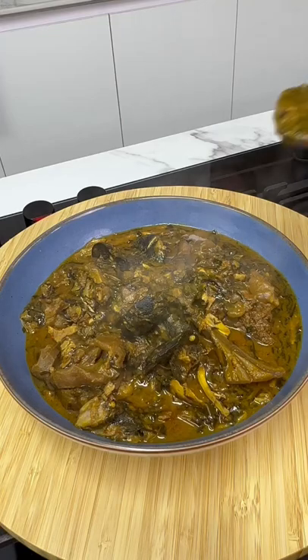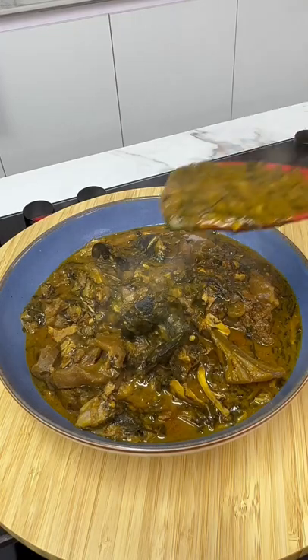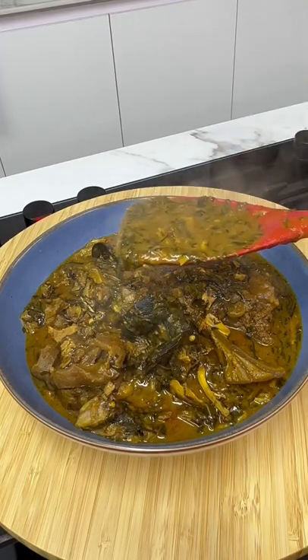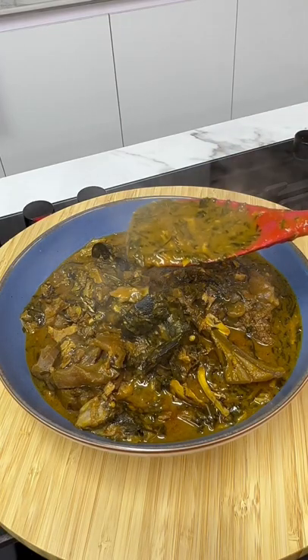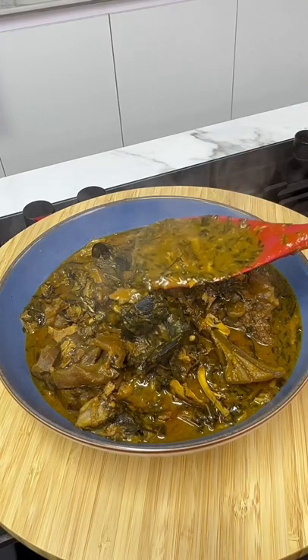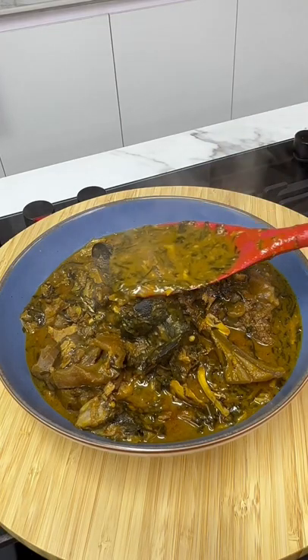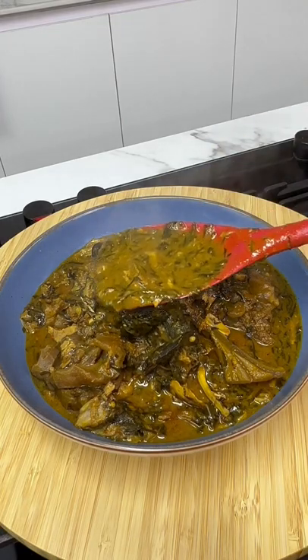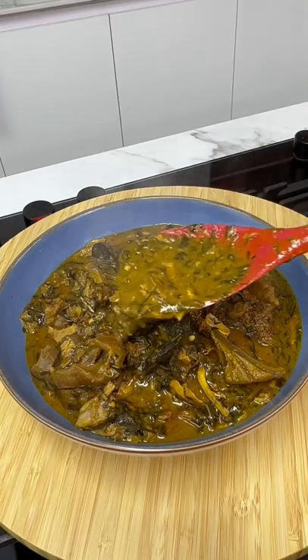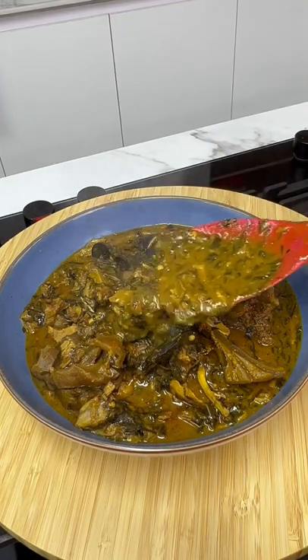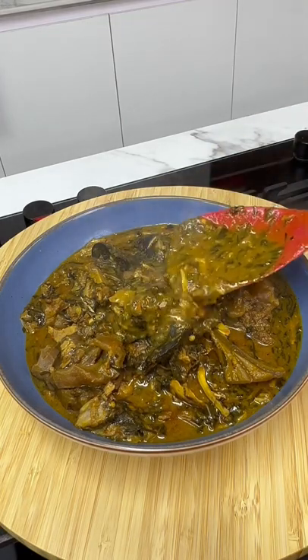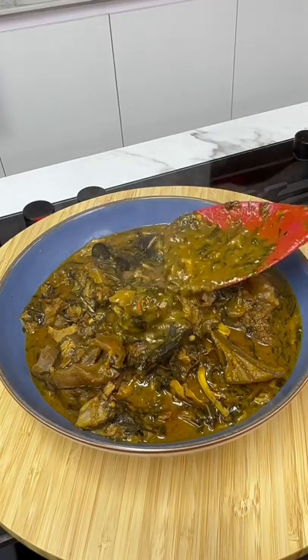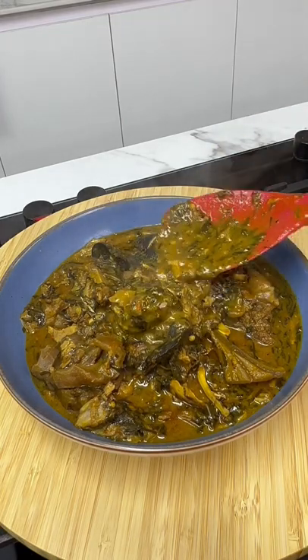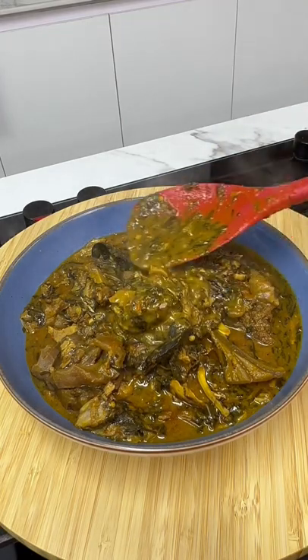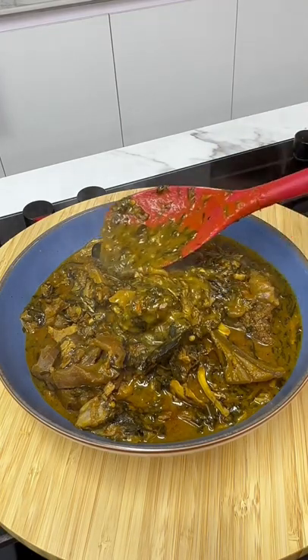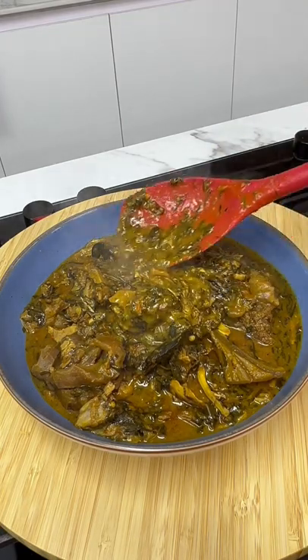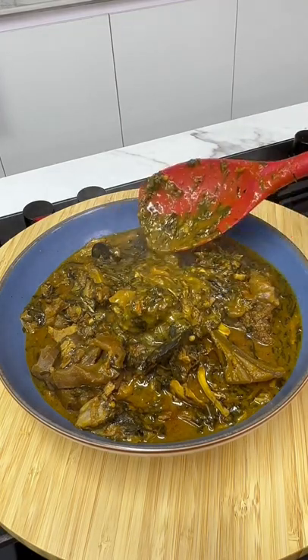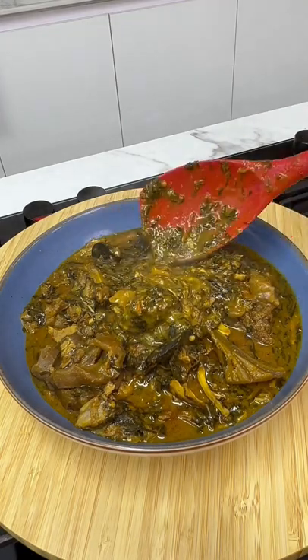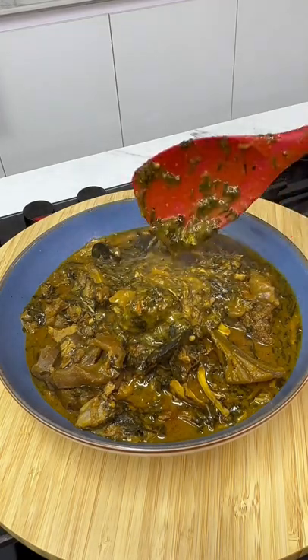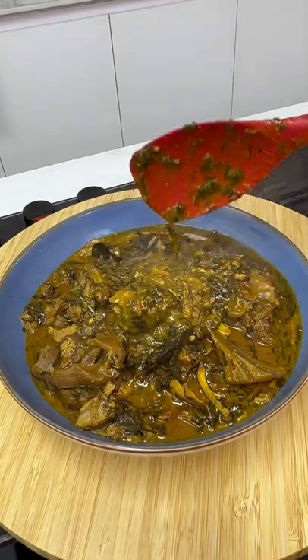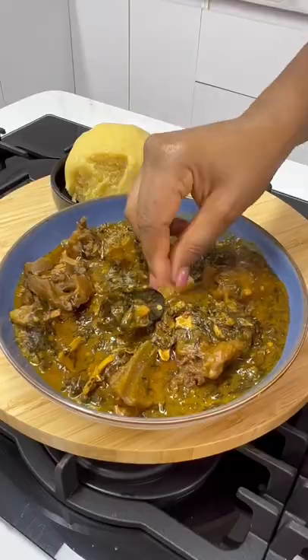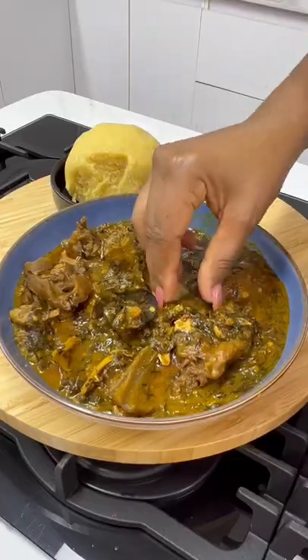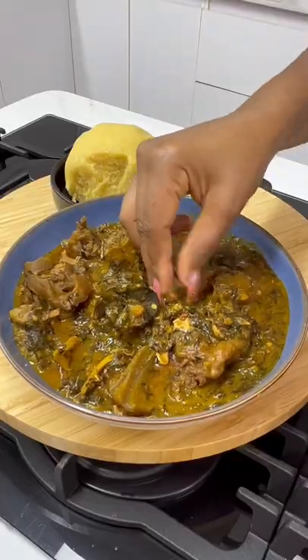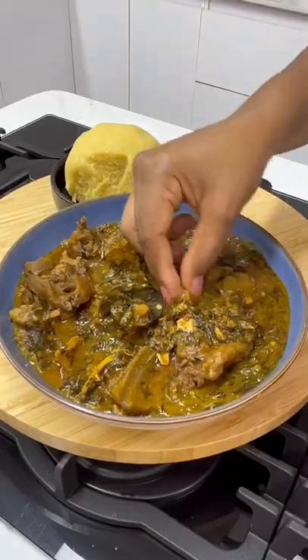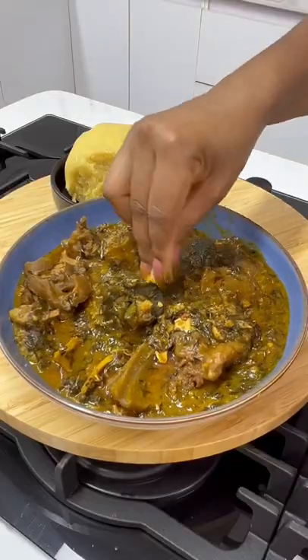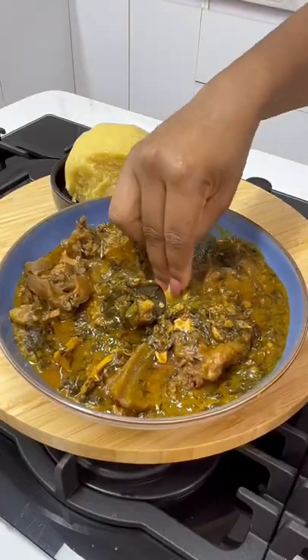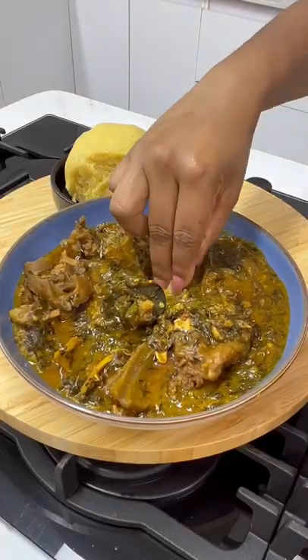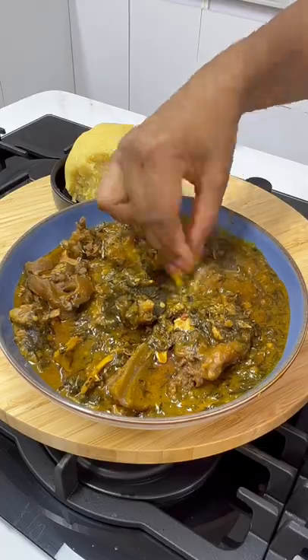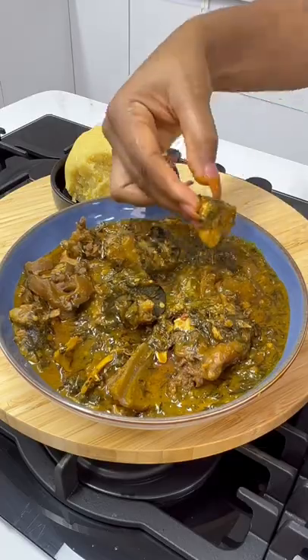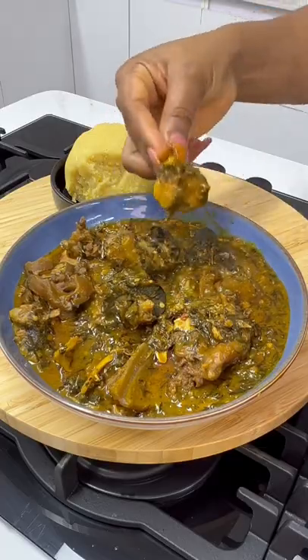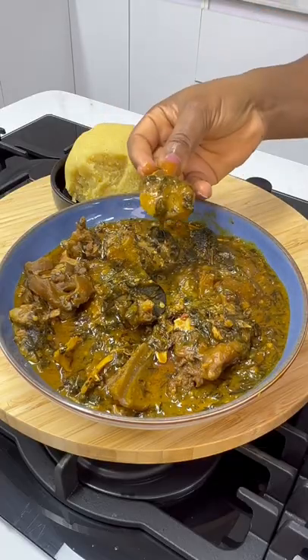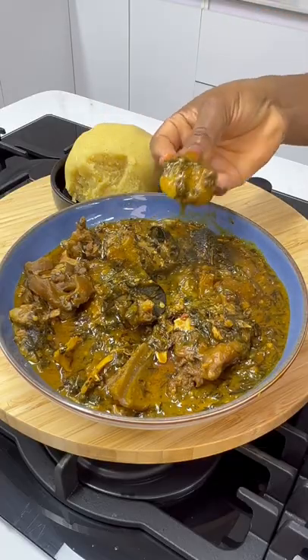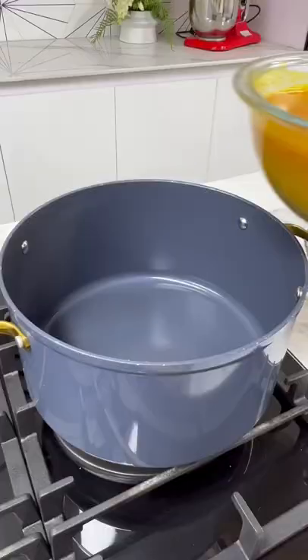Today, I'm taking you on a trip with me to Akwa Ibom State. Let's go eat abak atama.